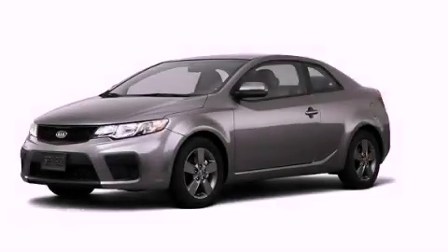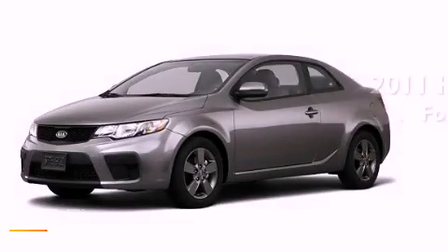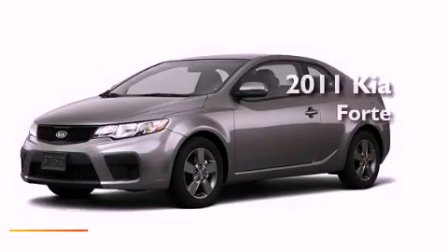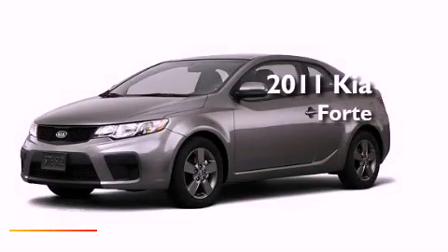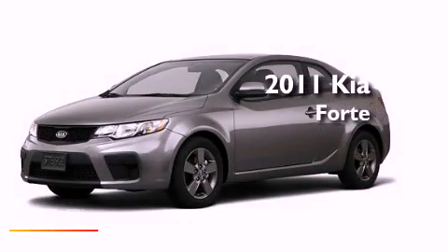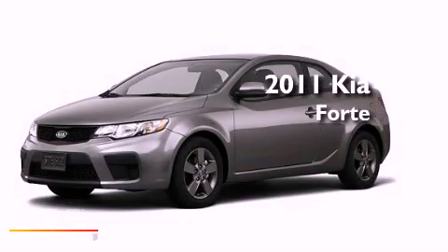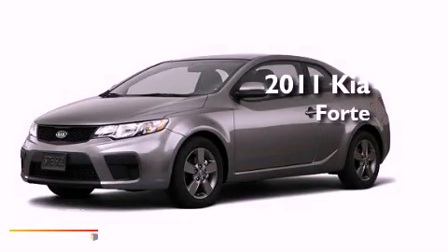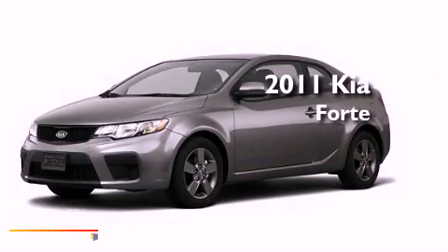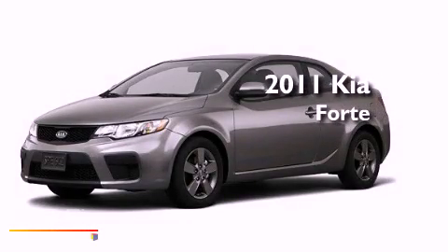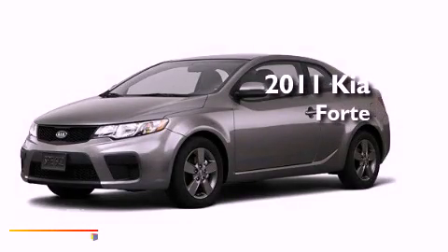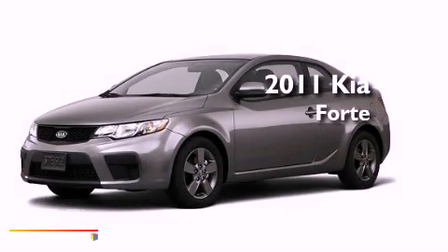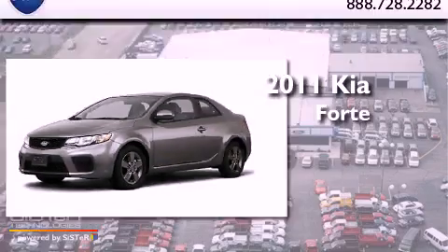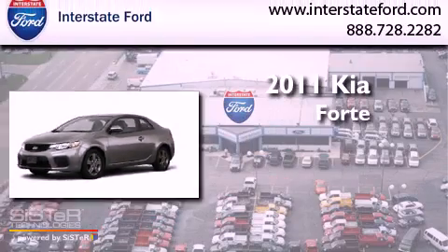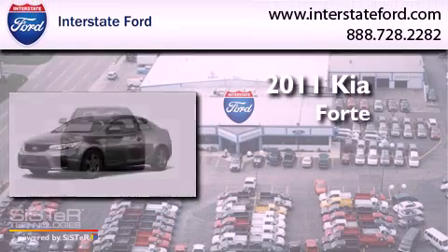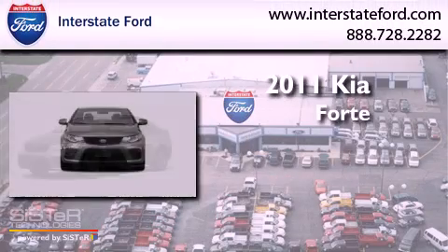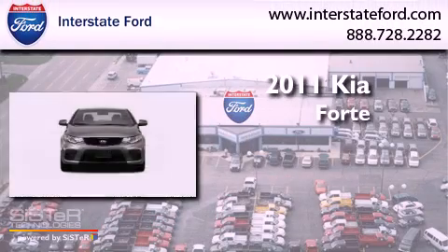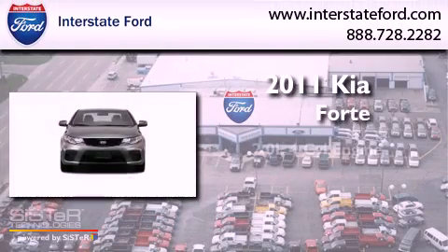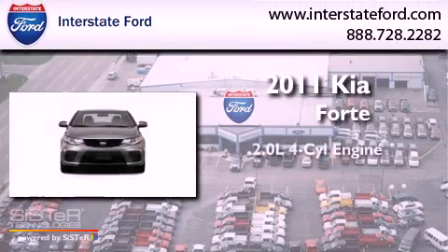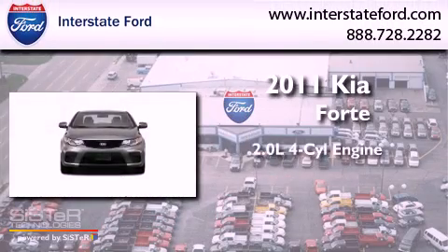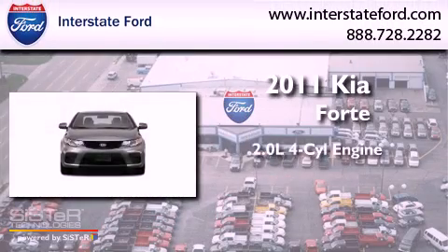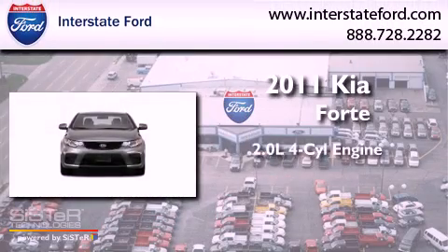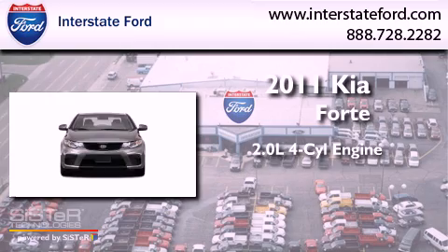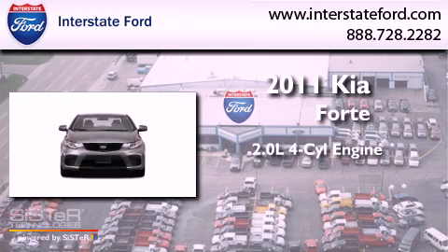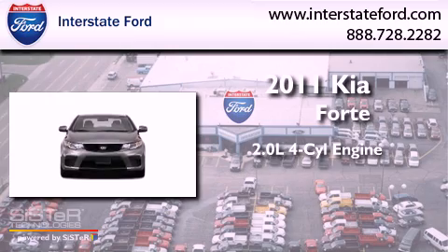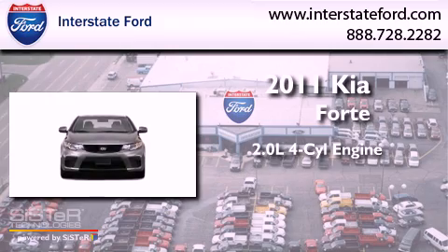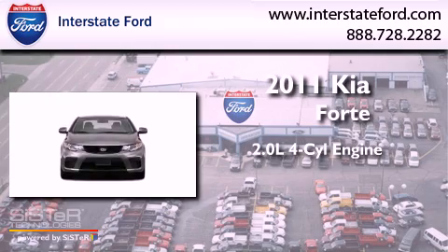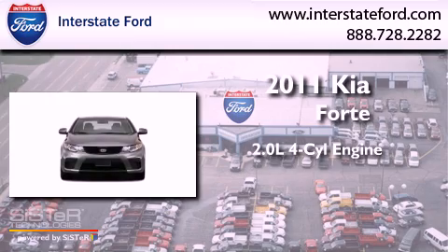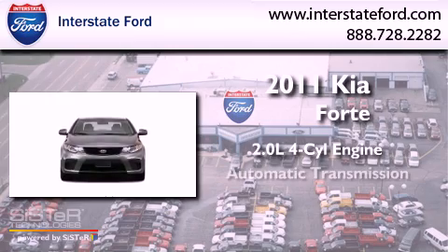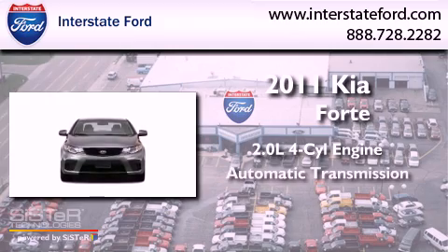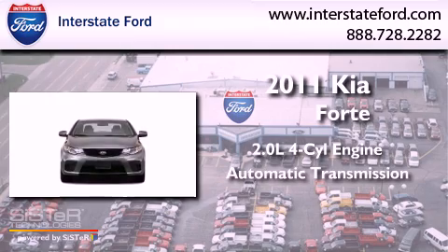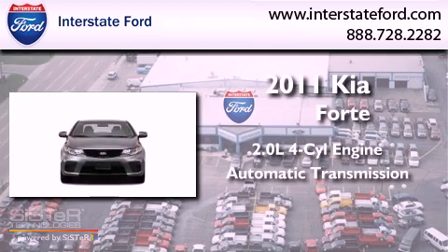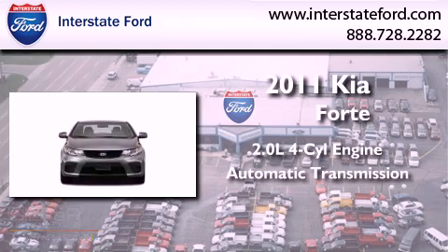This is a 2011 Kia Forte. It has a 2.0-liter four-cylinder engine and an automatic transmission.